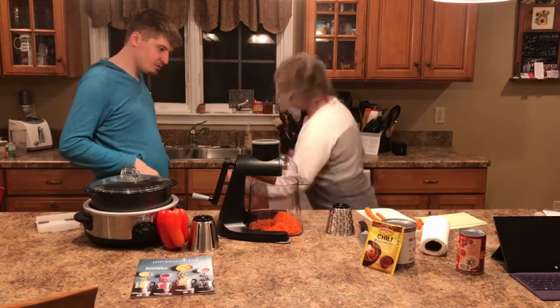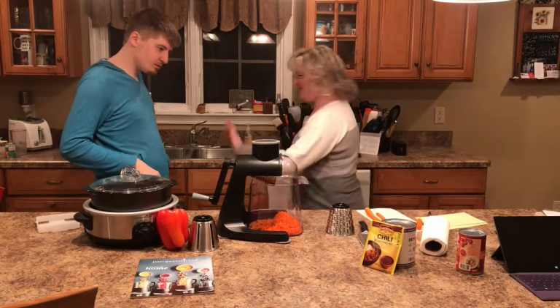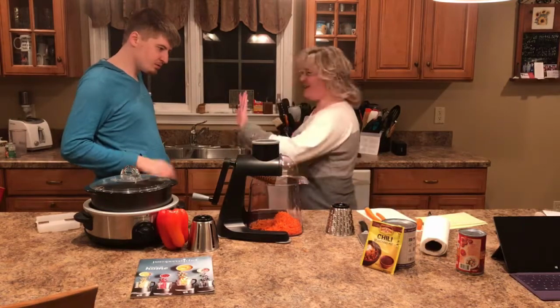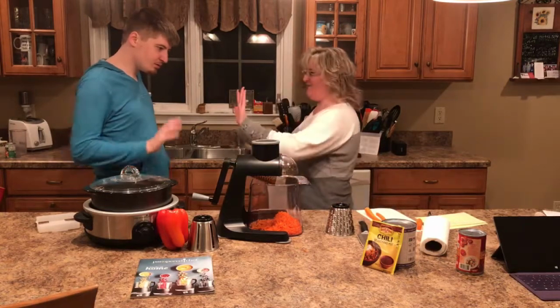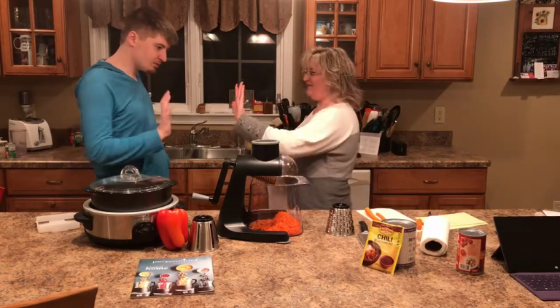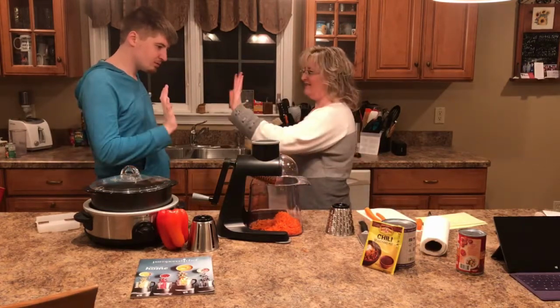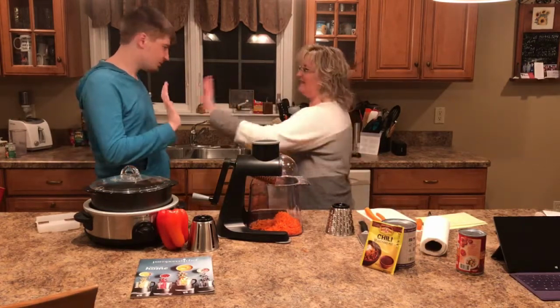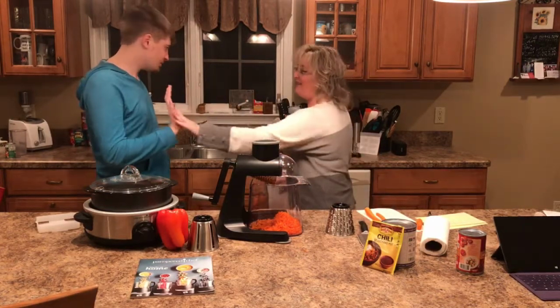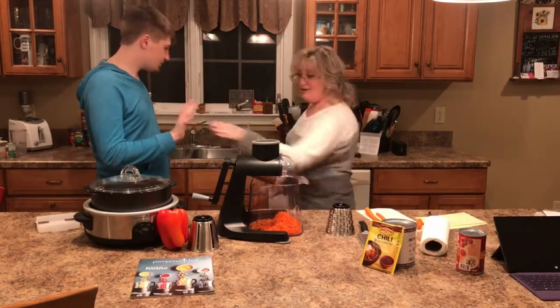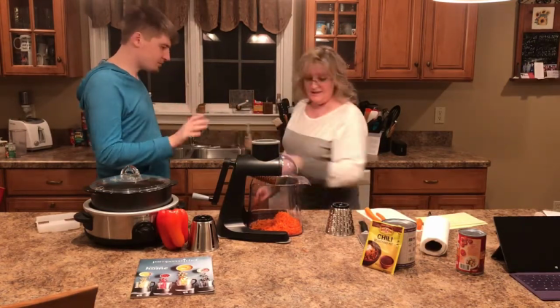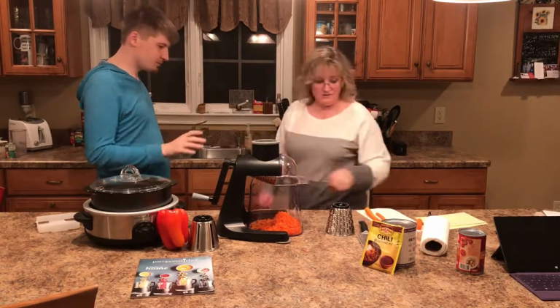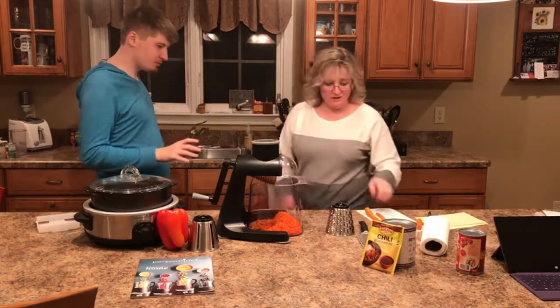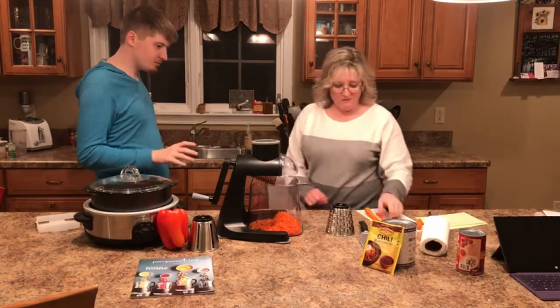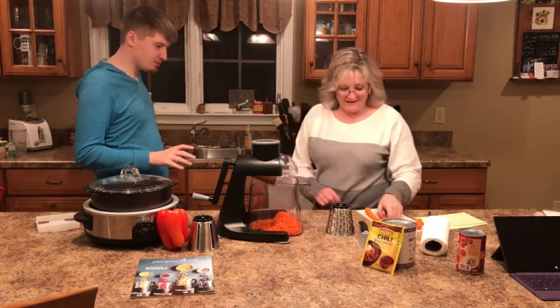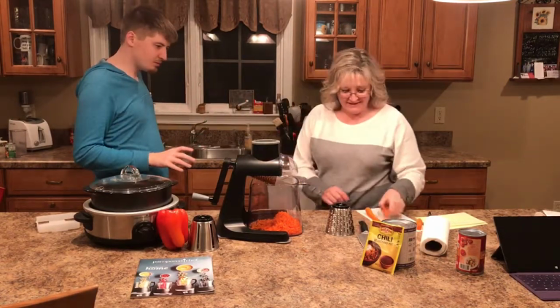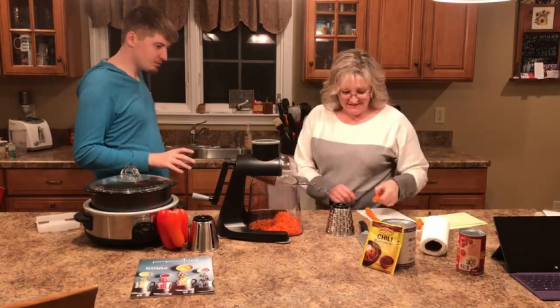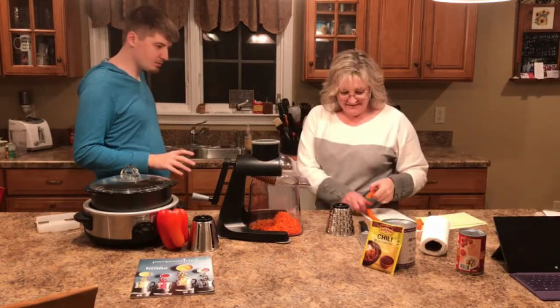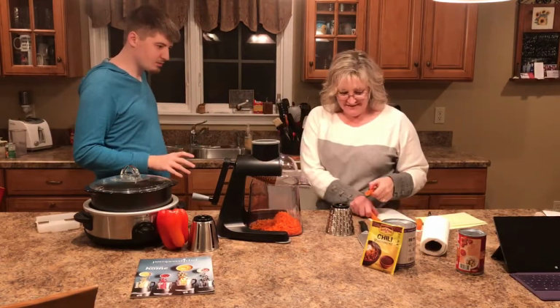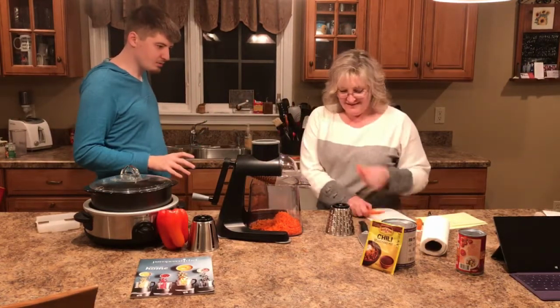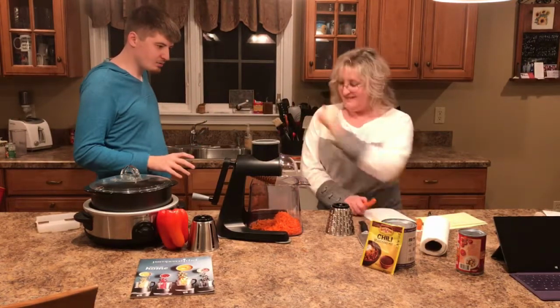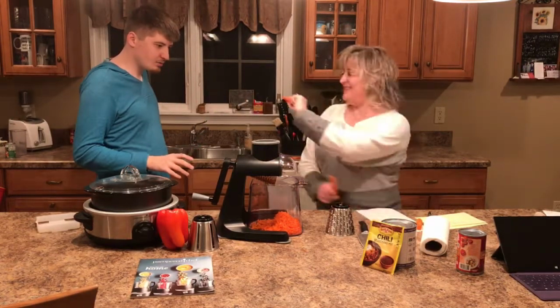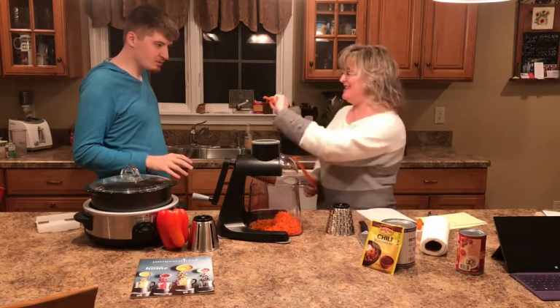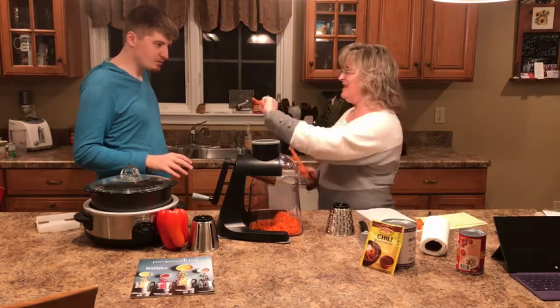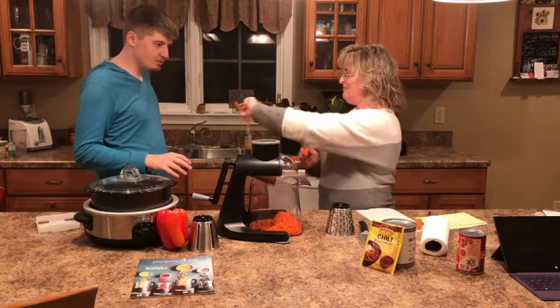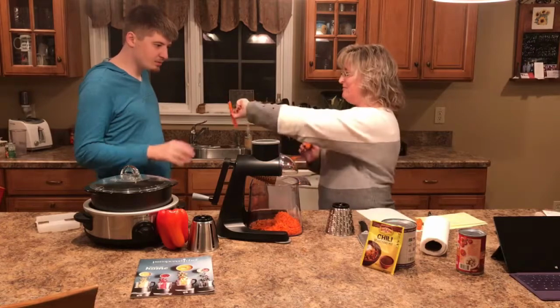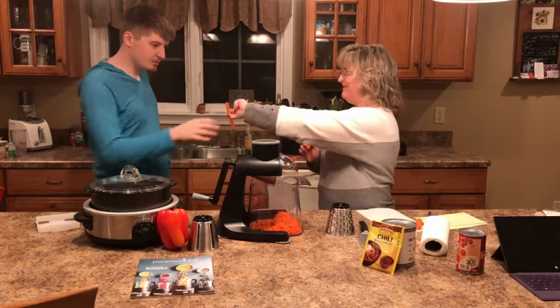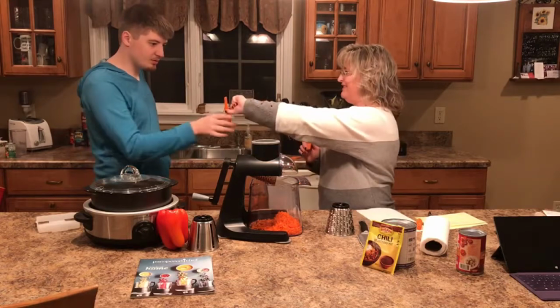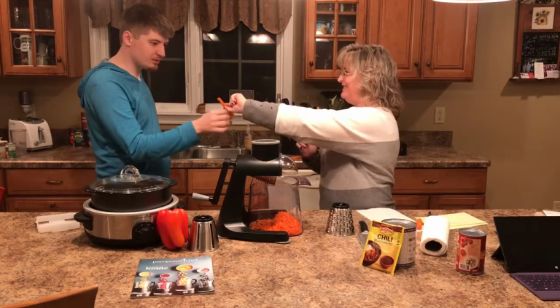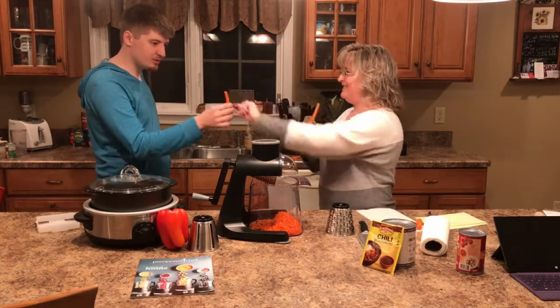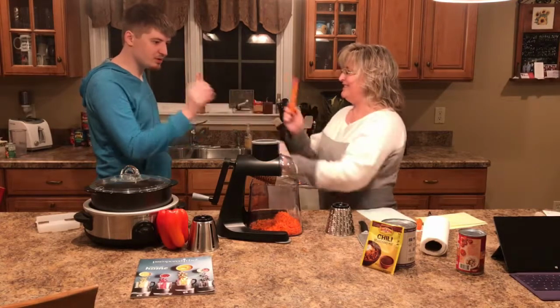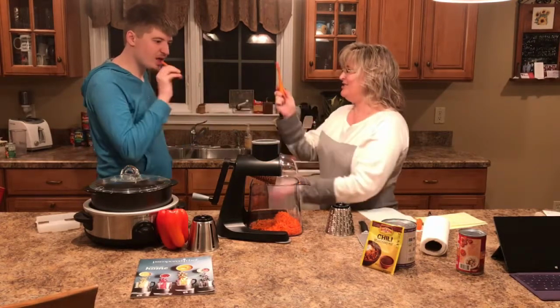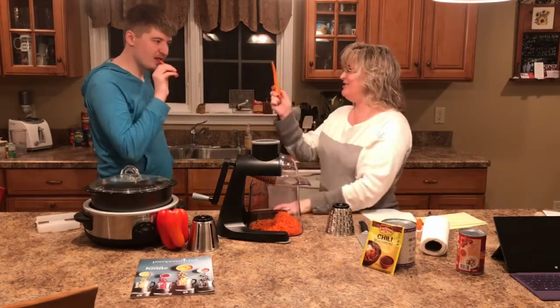High five! Oh look, there's two little ones. Let's eat them. Cheers!